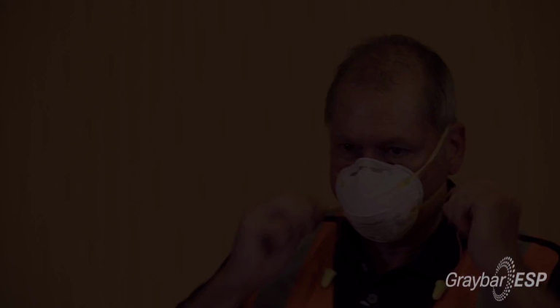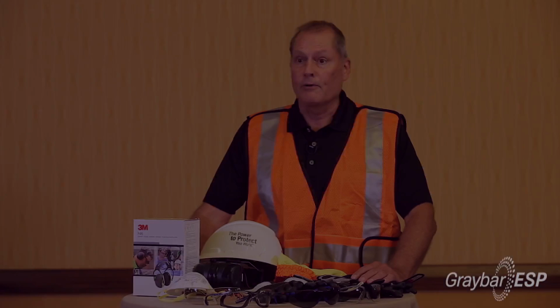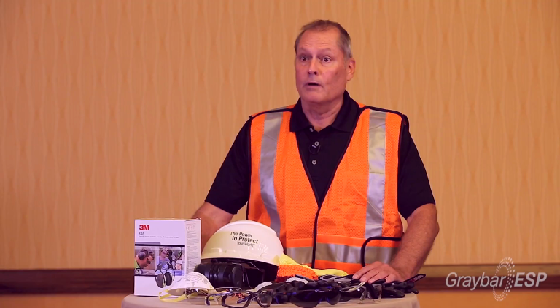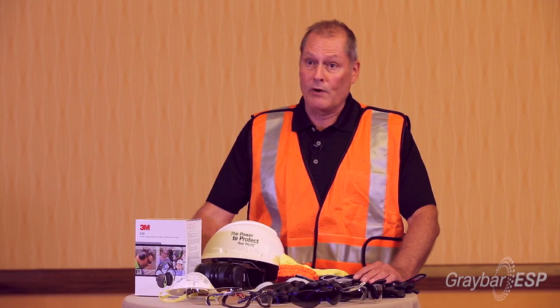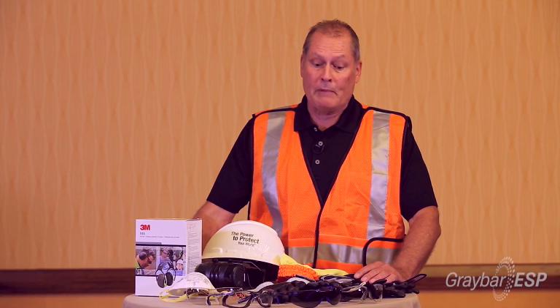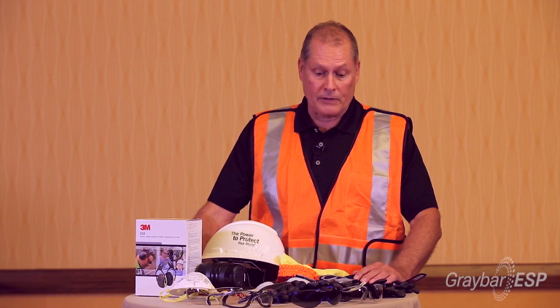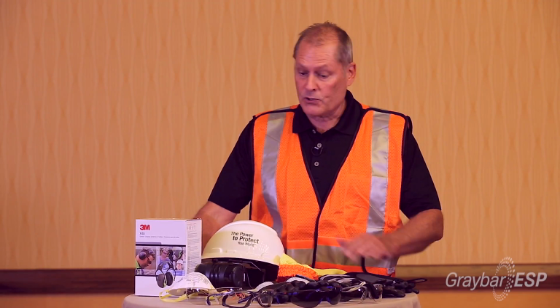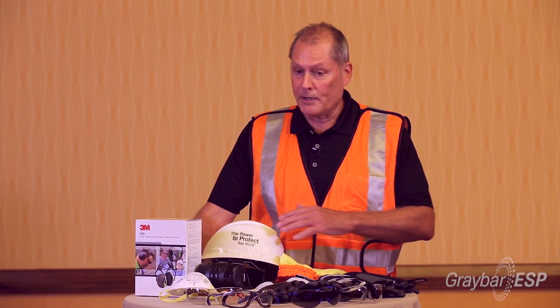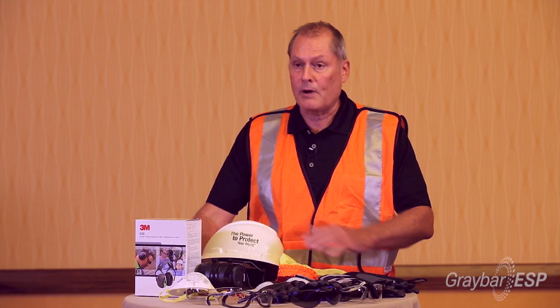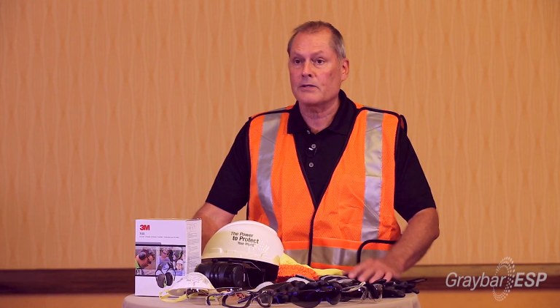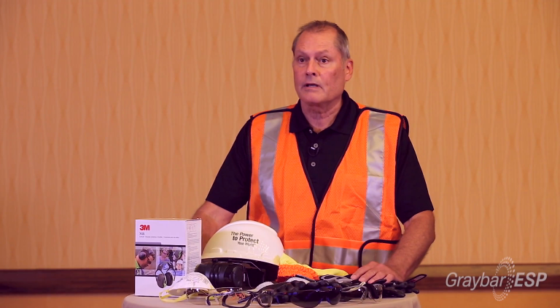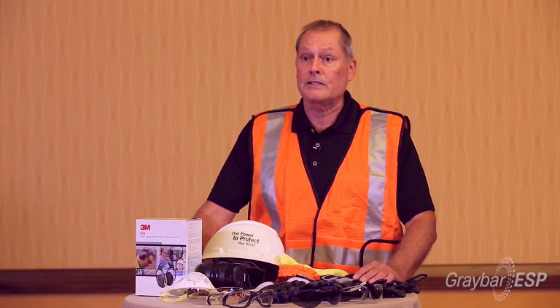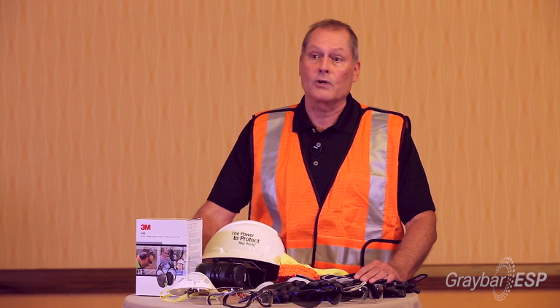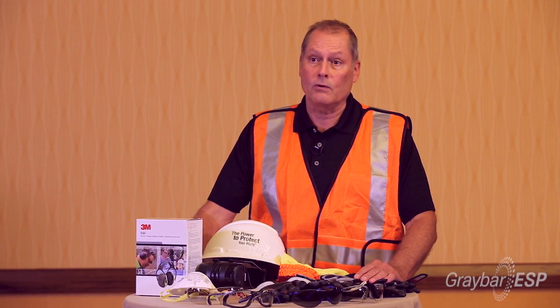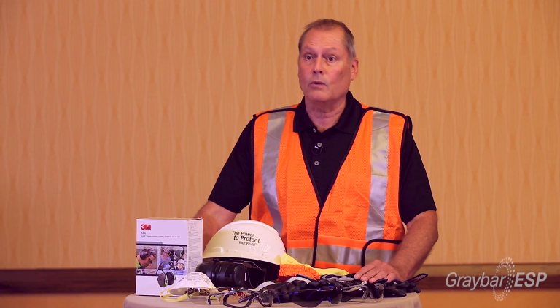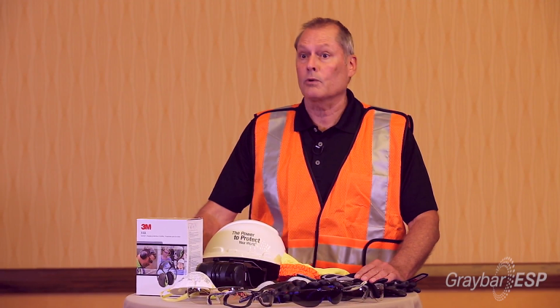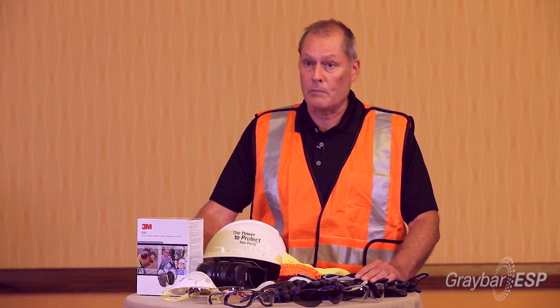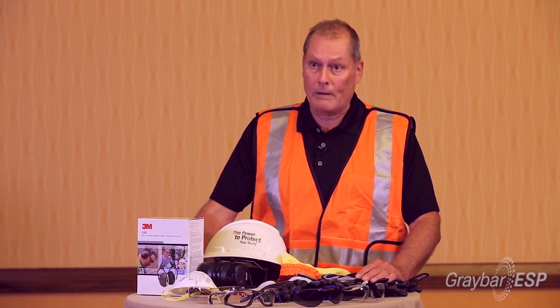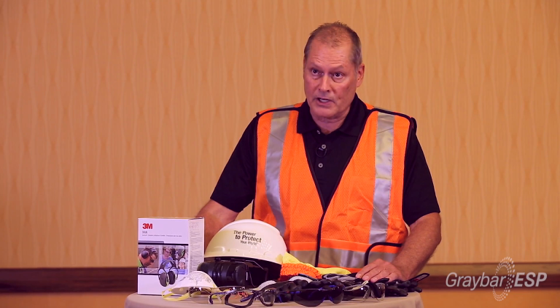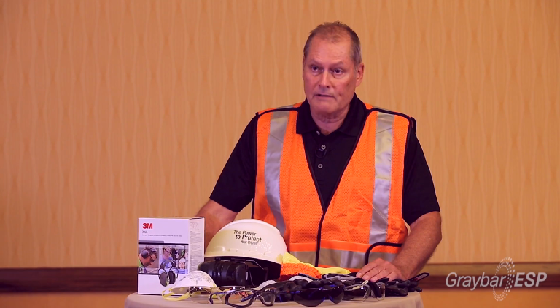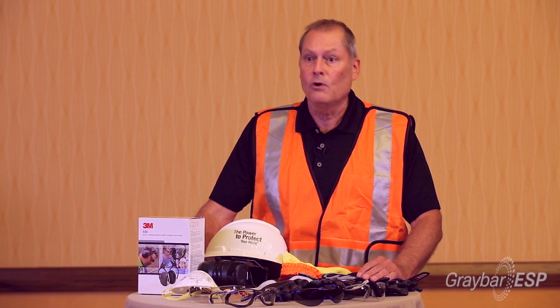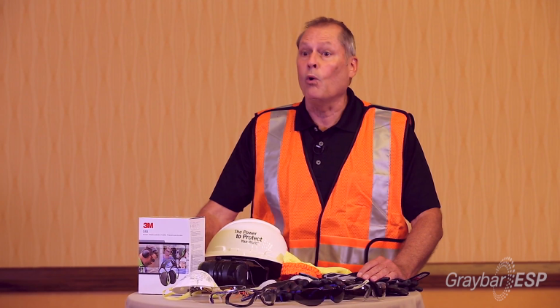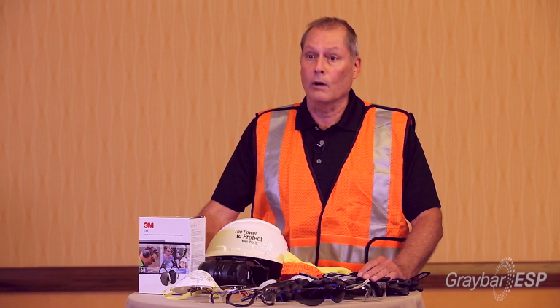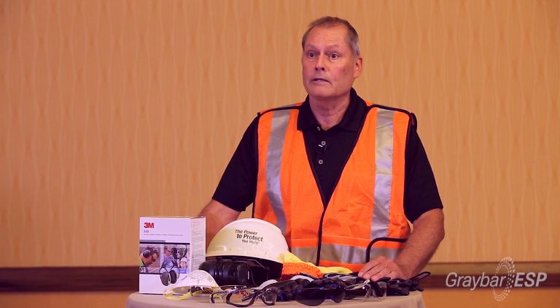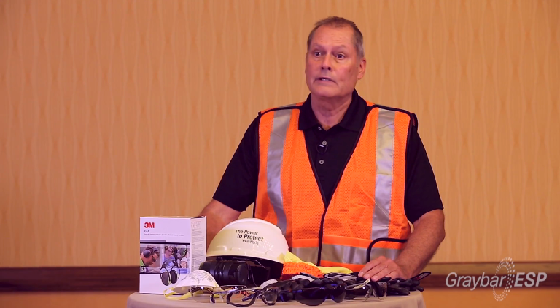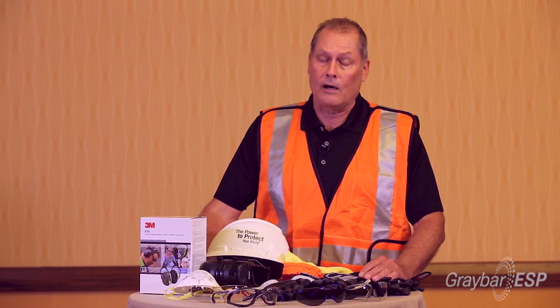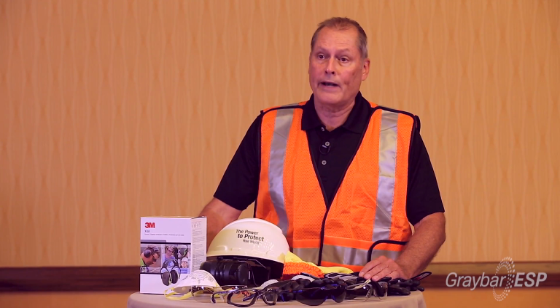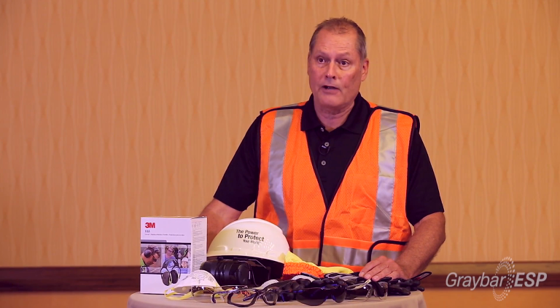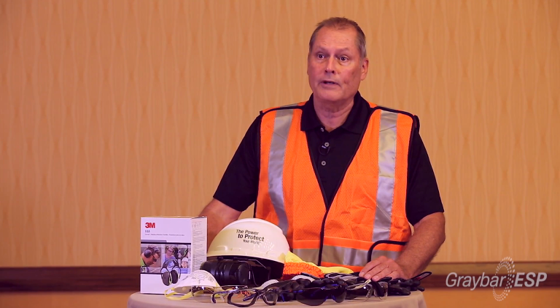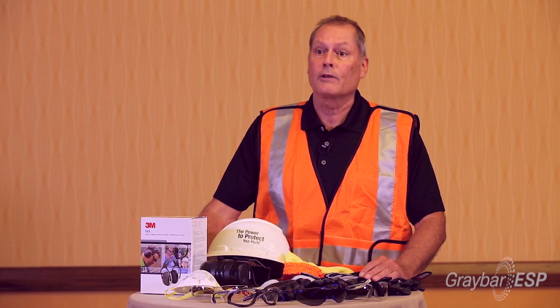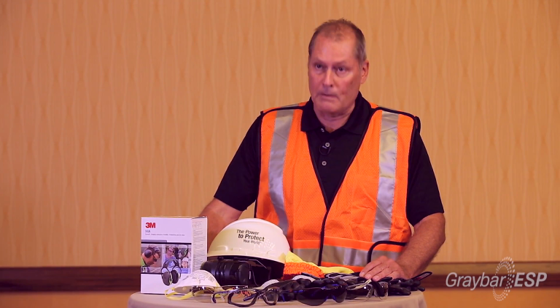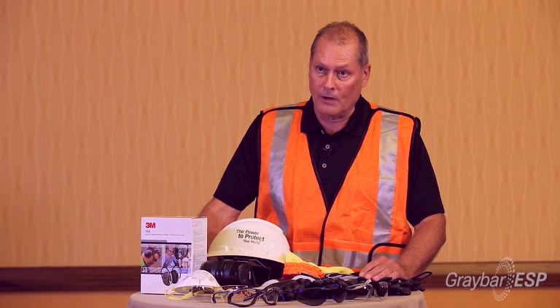For more information on these 3M products, contact your local Graybar representative or dial 1-800-GRAYBAR.